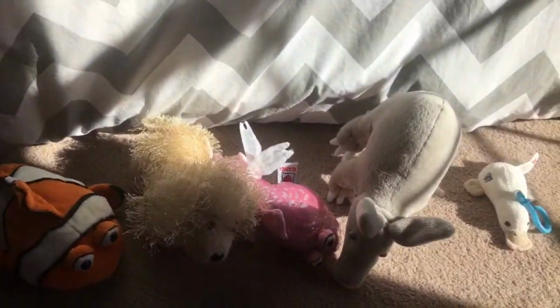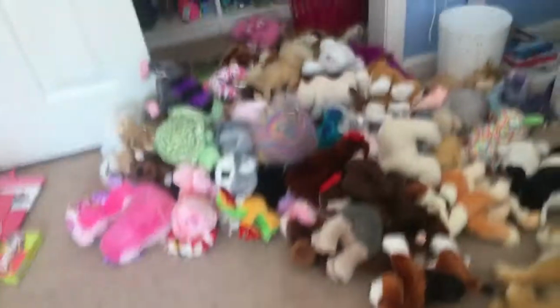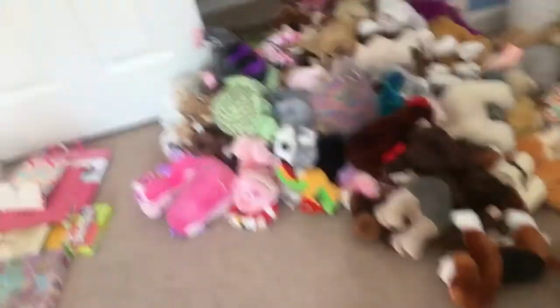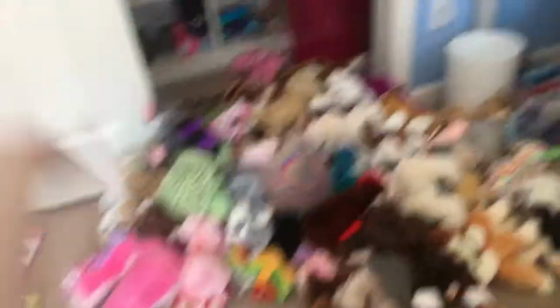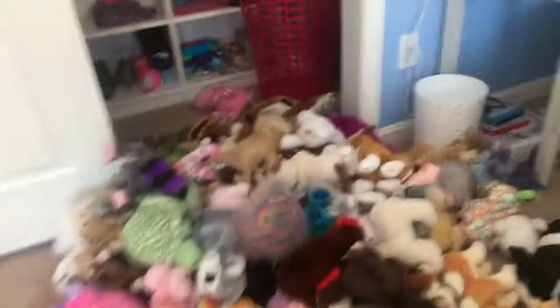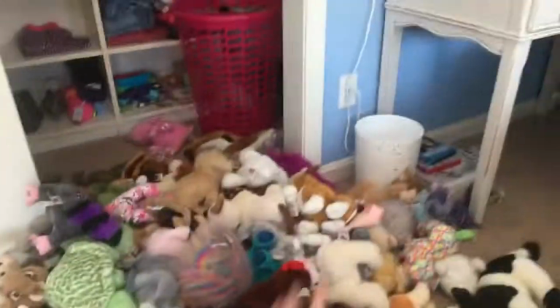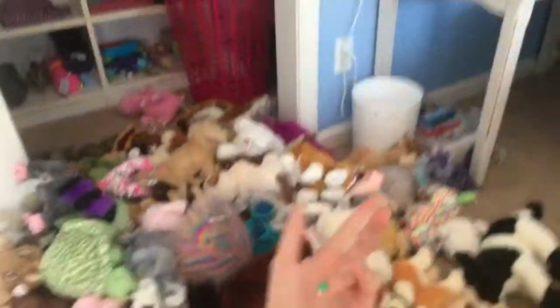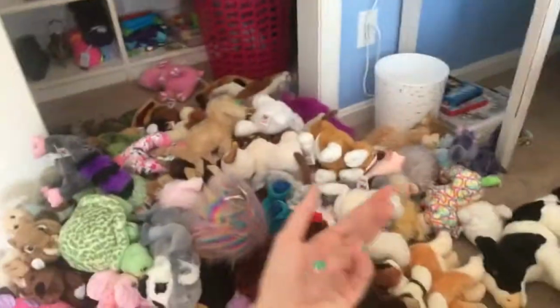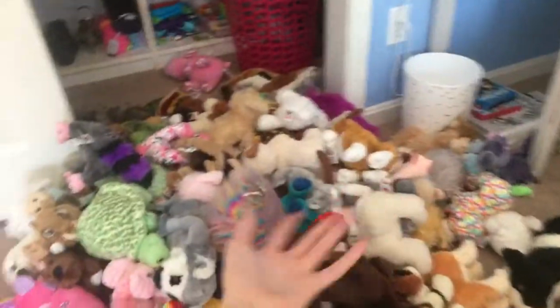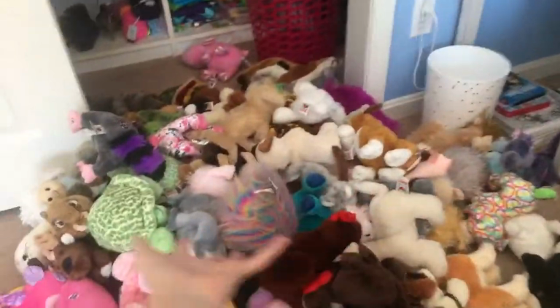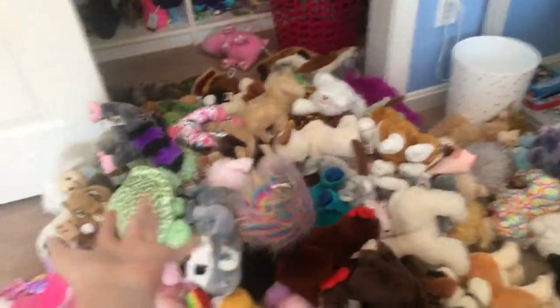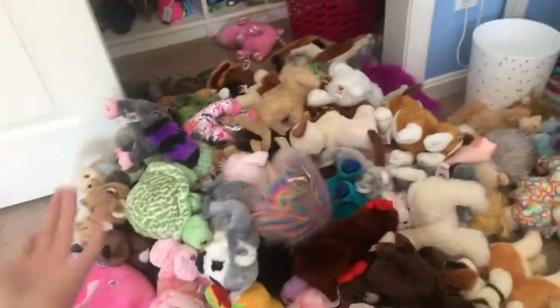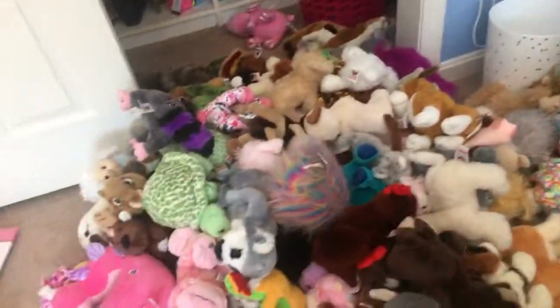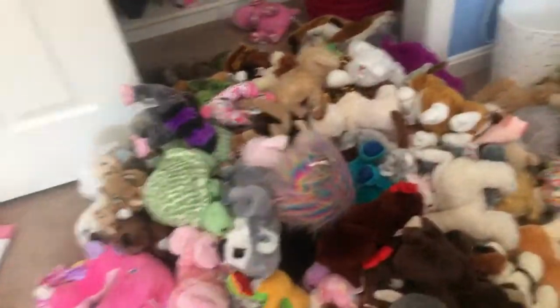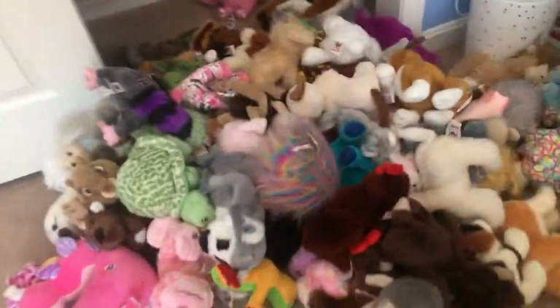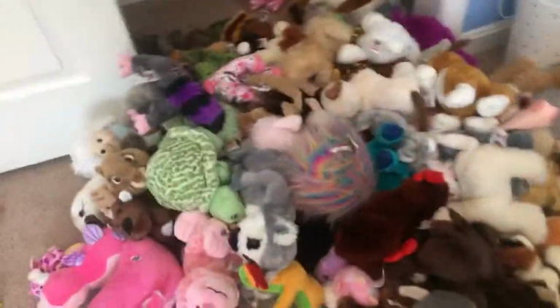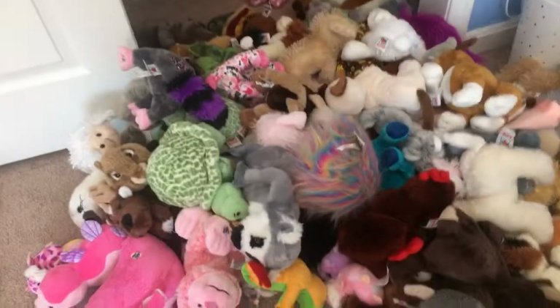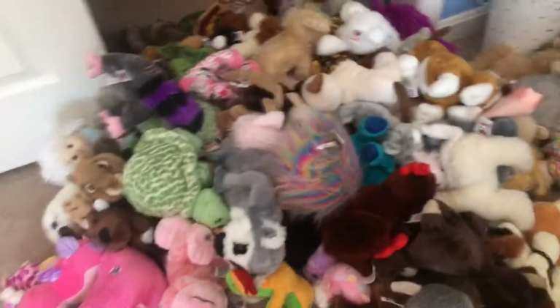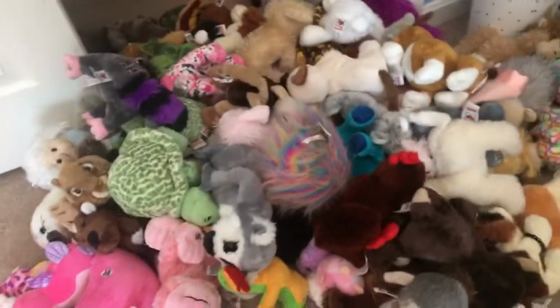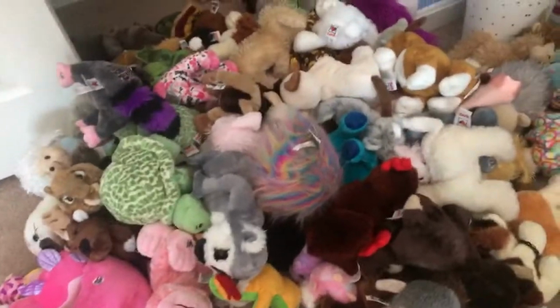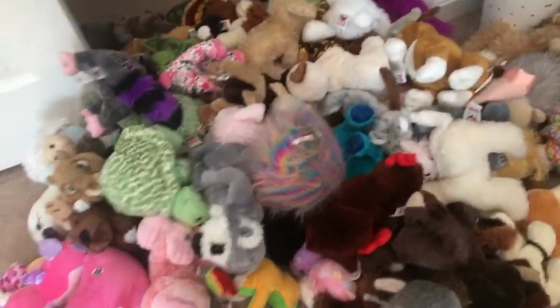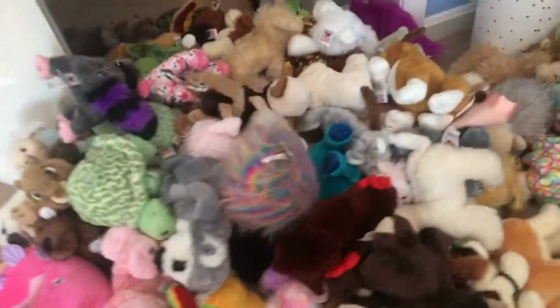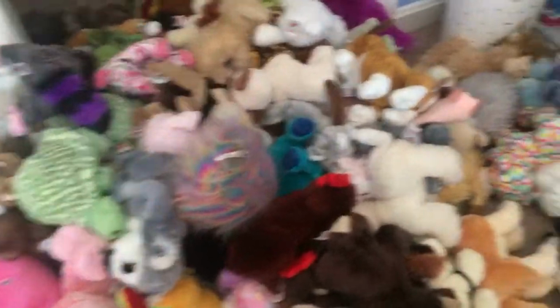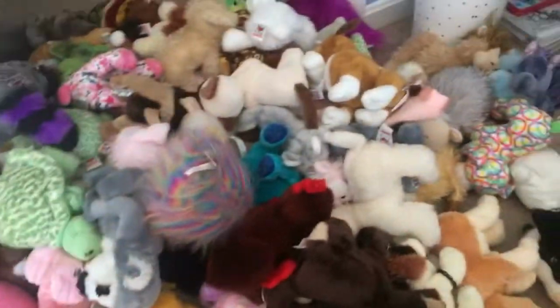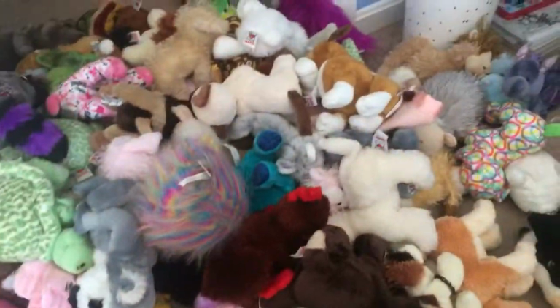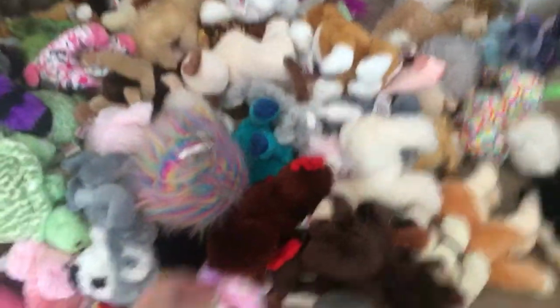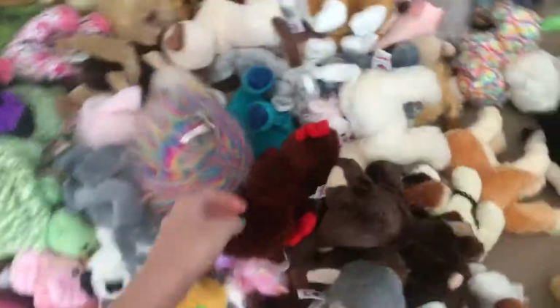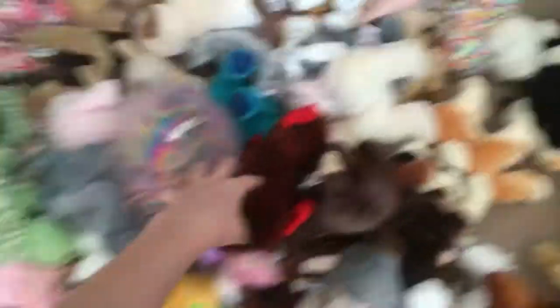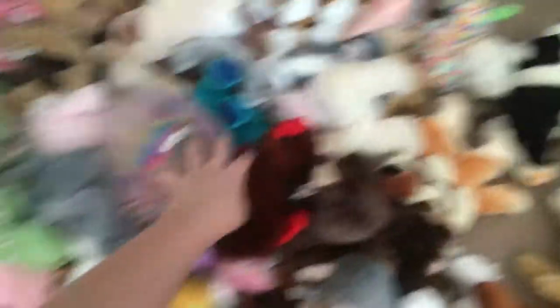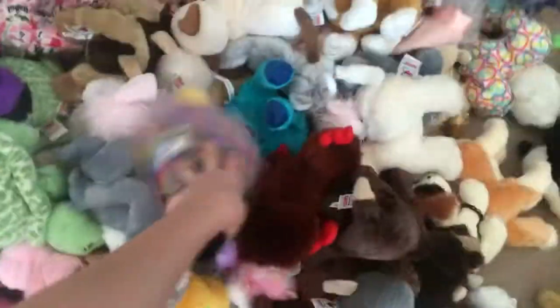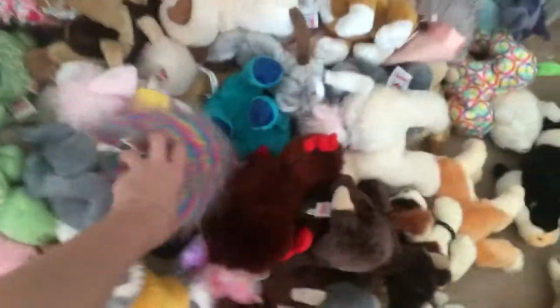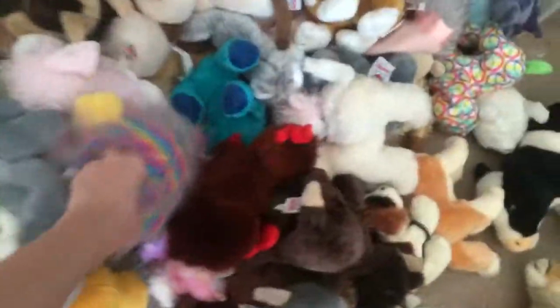But I was trying to decide between these Webkinz here — which Webkinz I should bring.